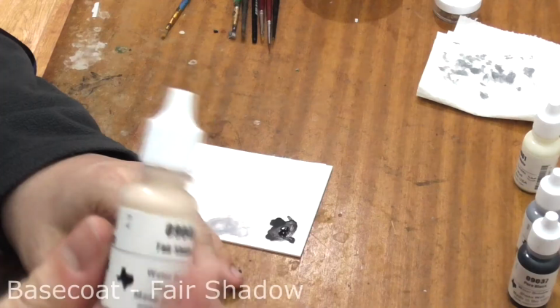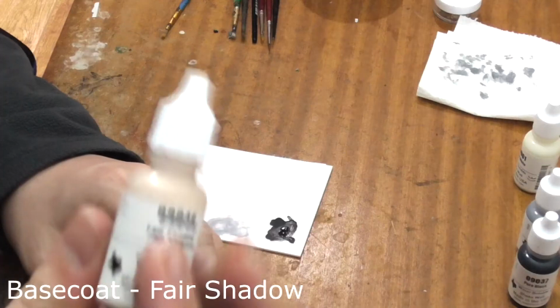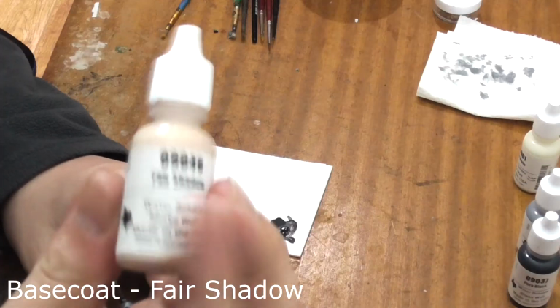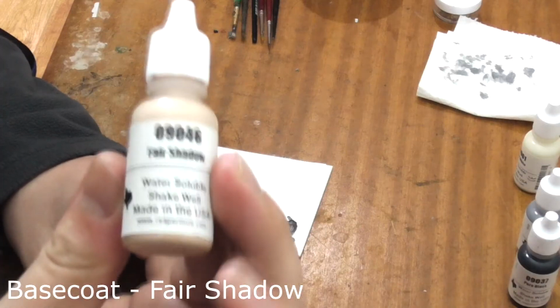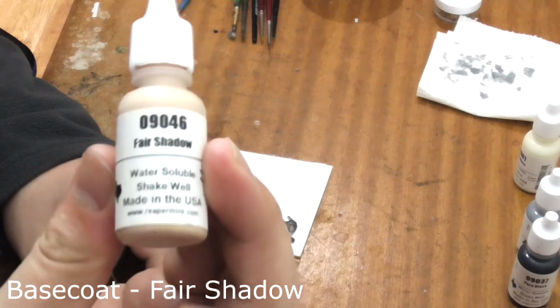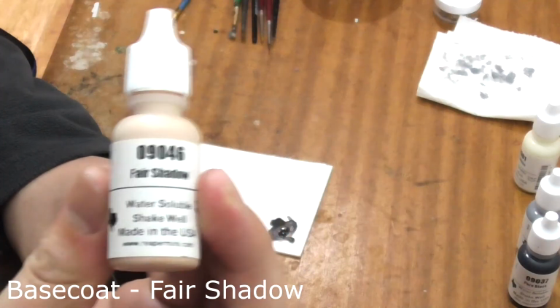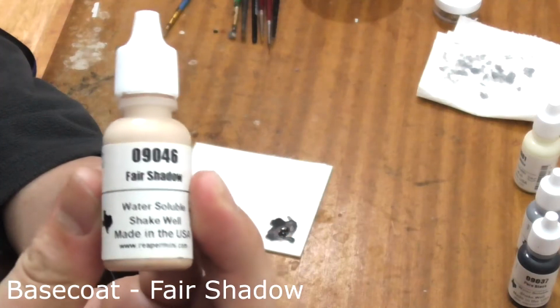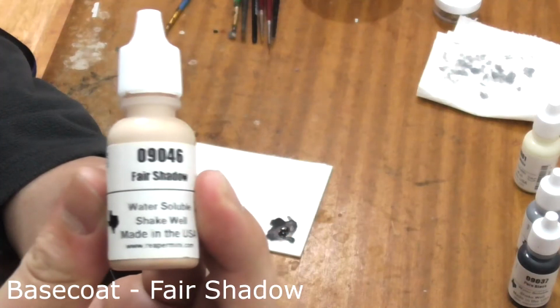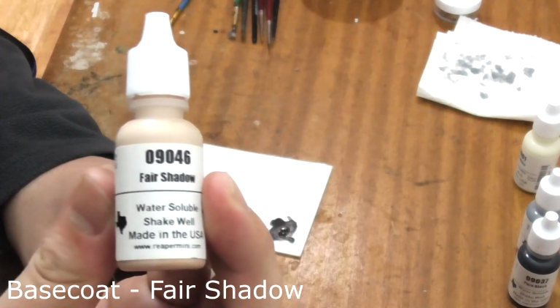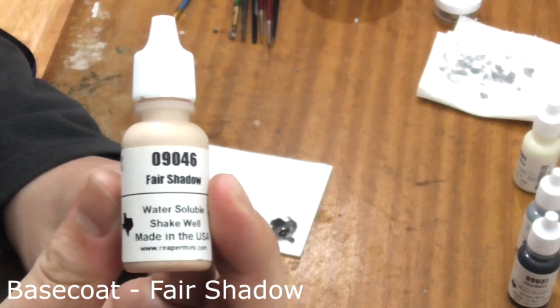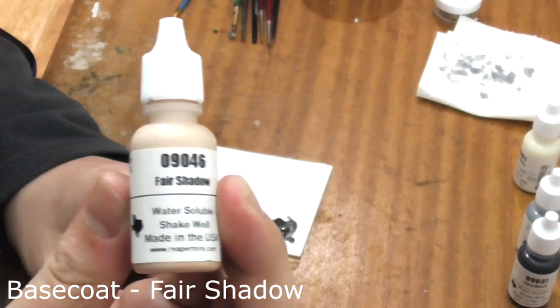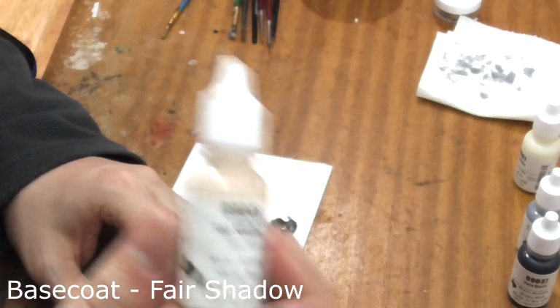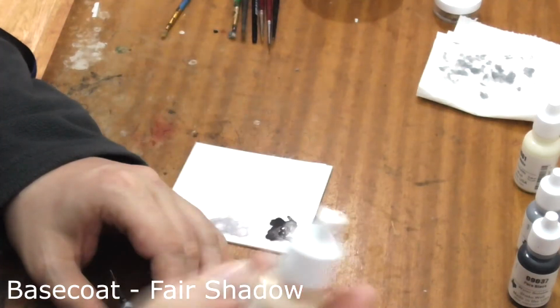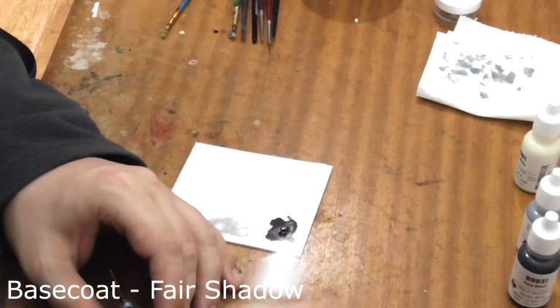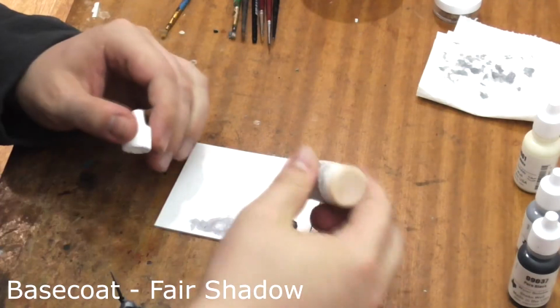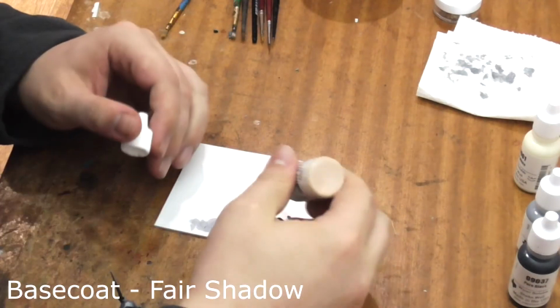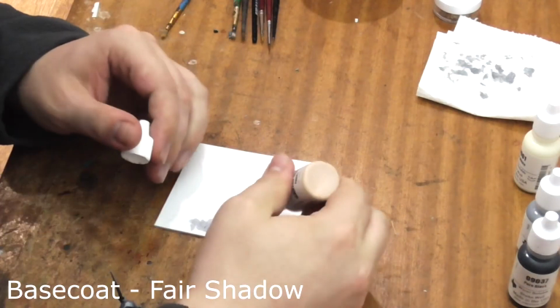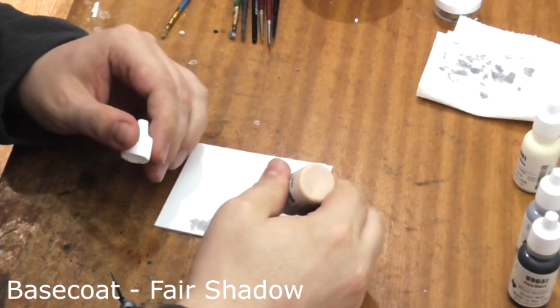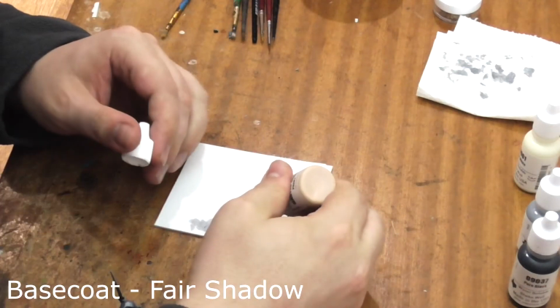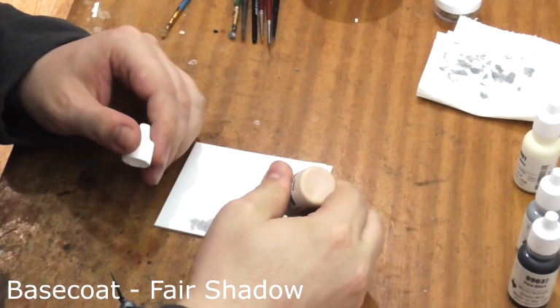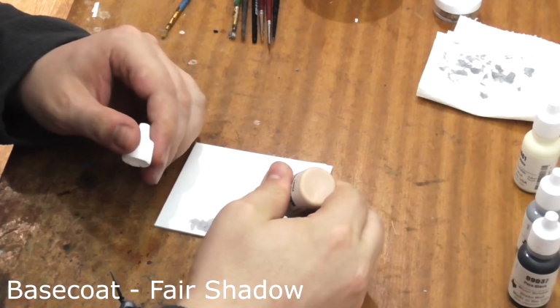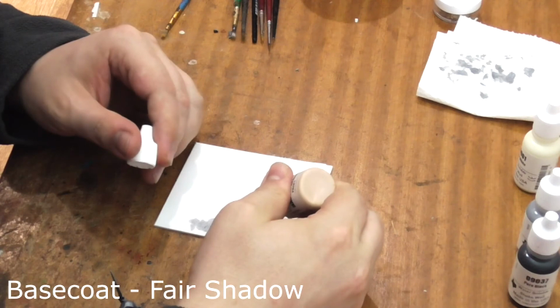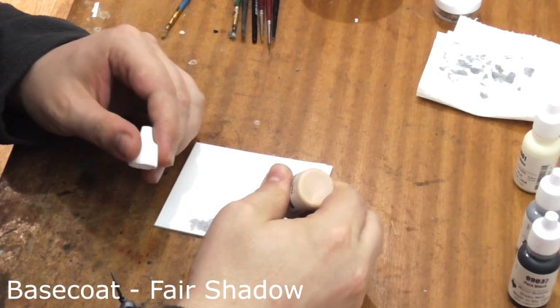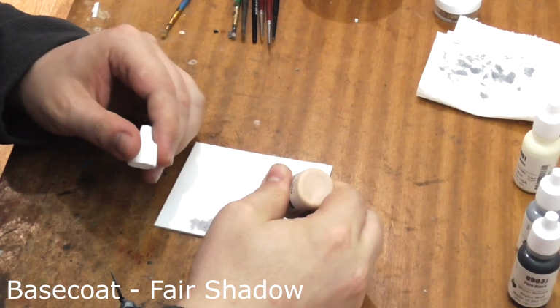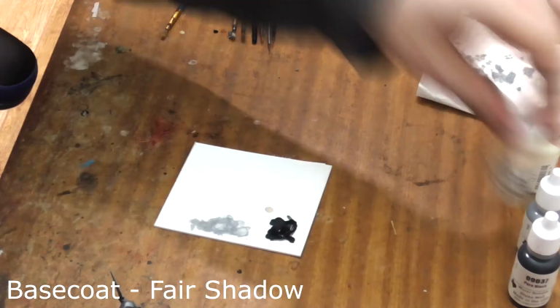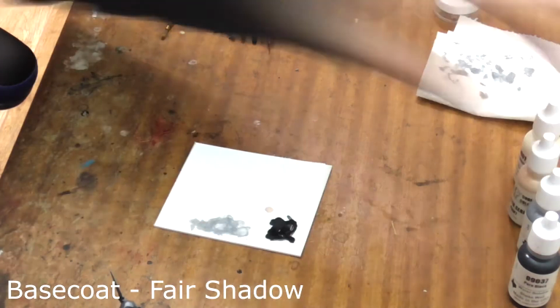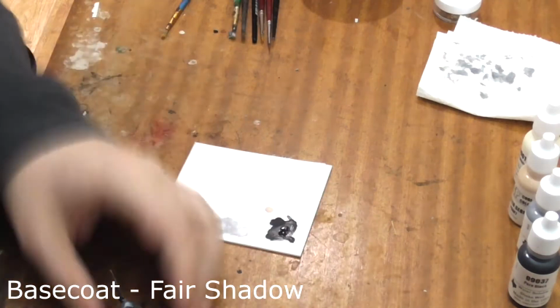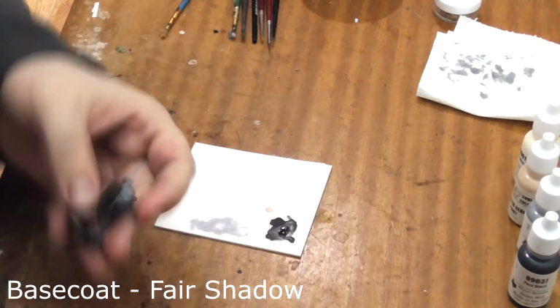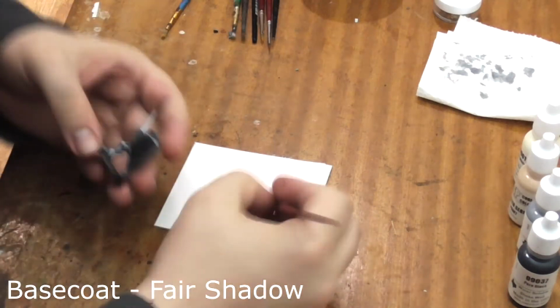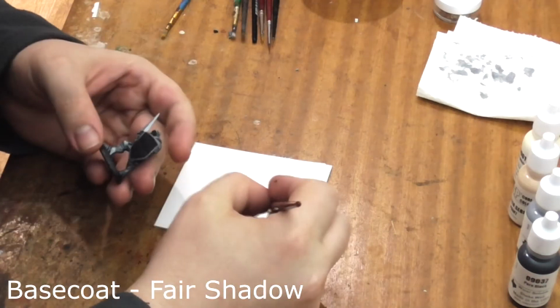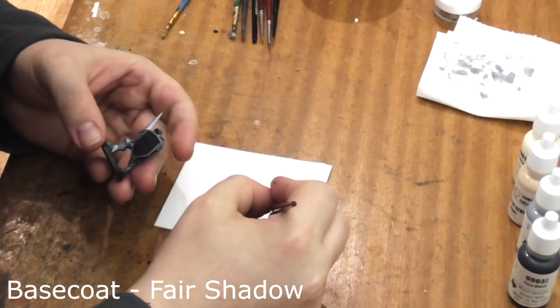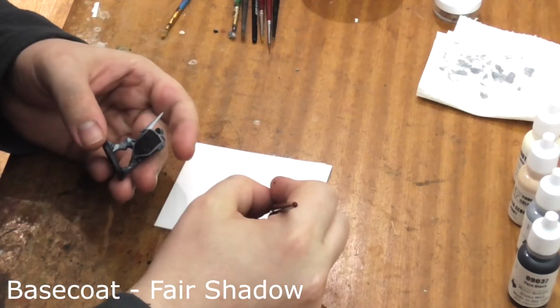Now we just need to base coat his face with two thin coats of Fair Shadow, leaving his mouth black if possible.